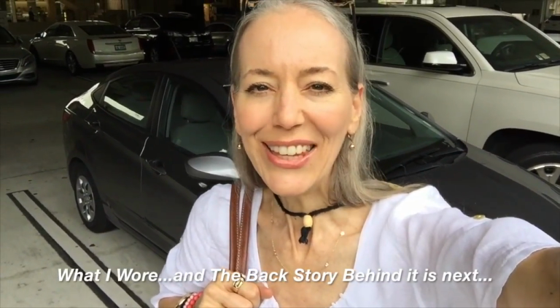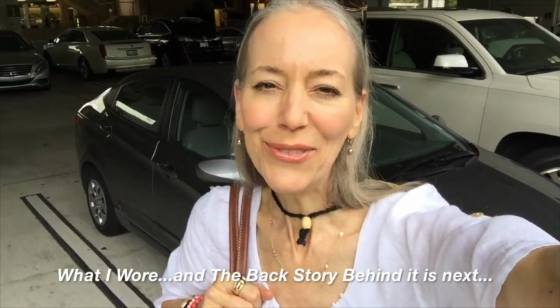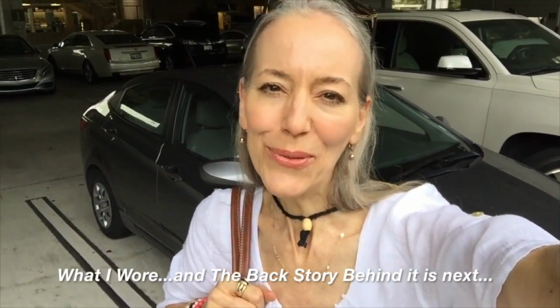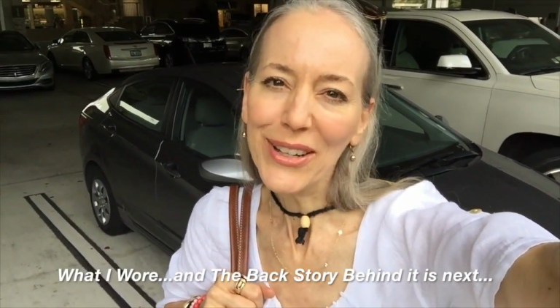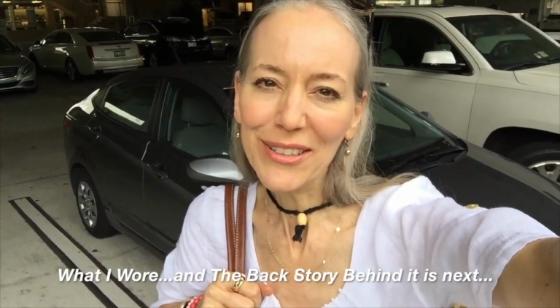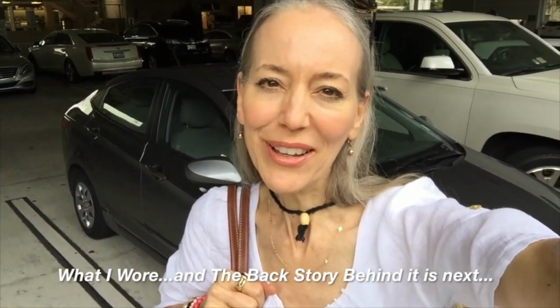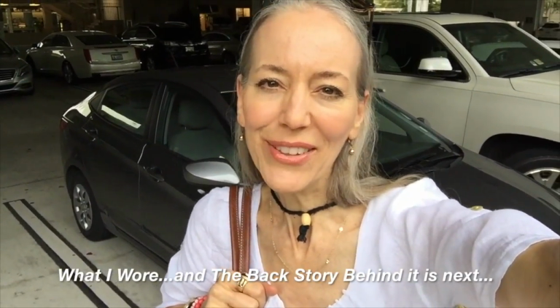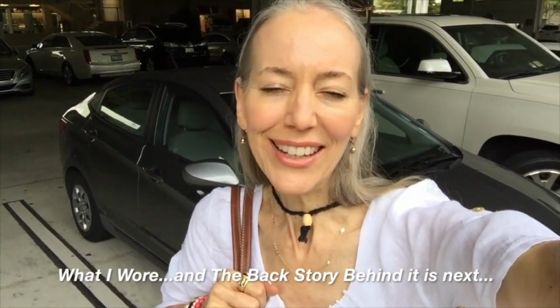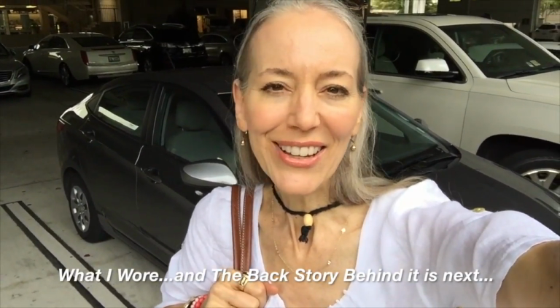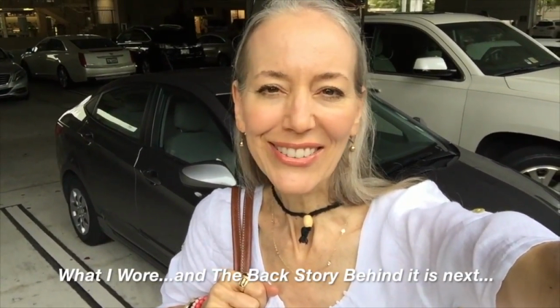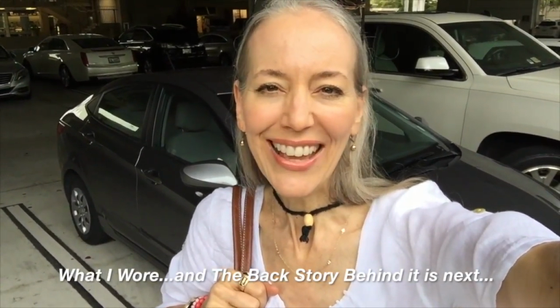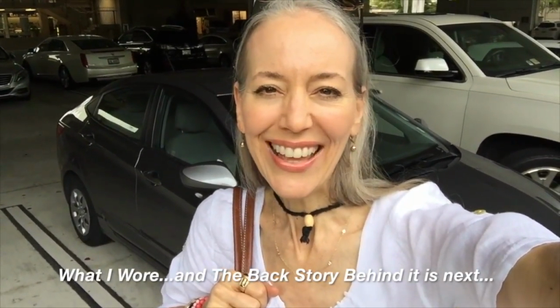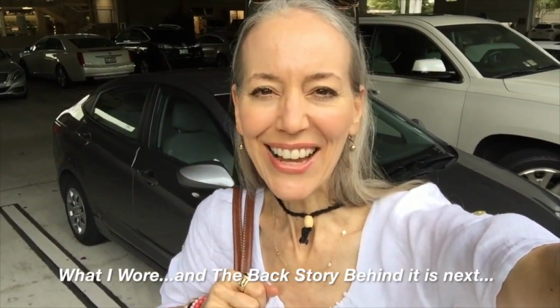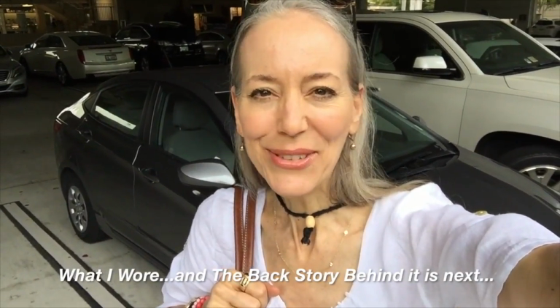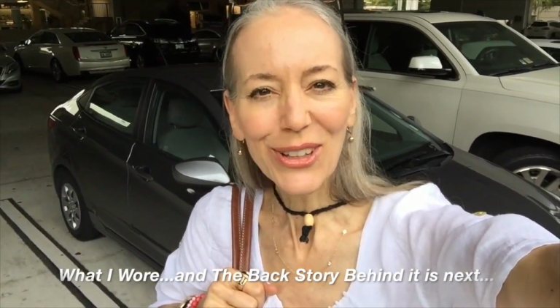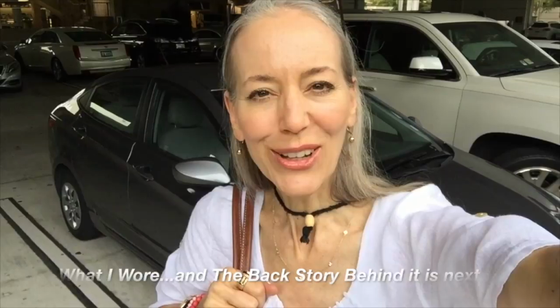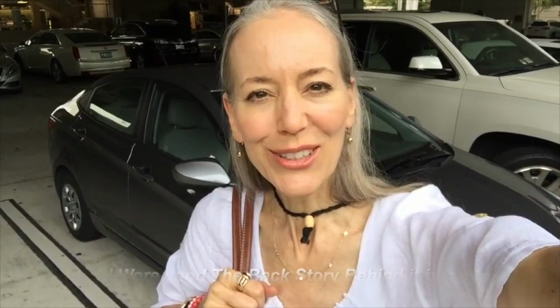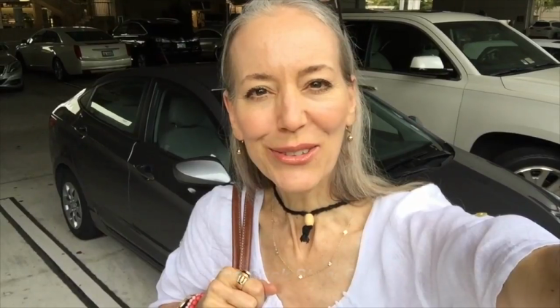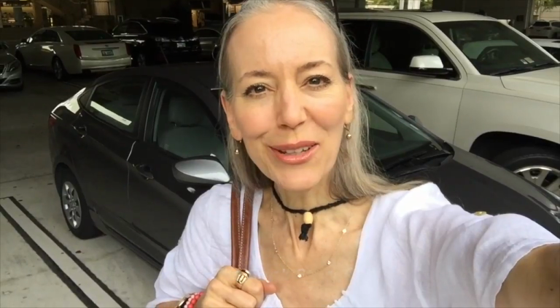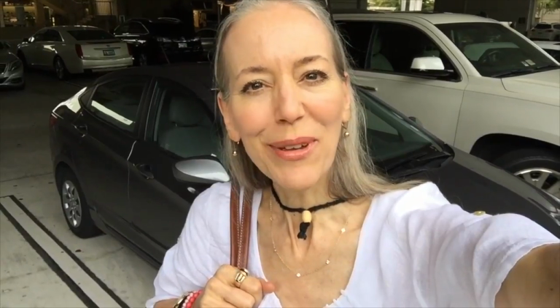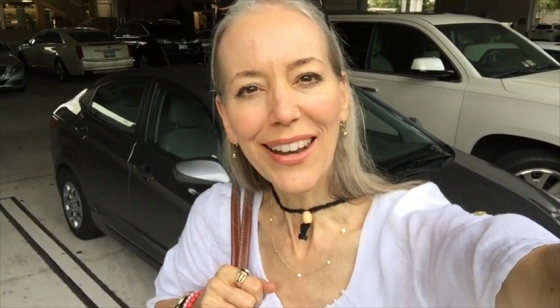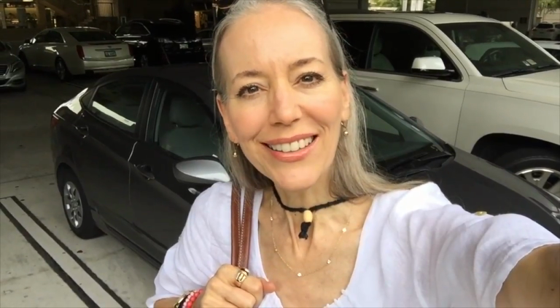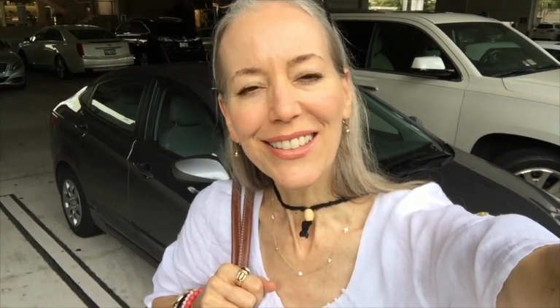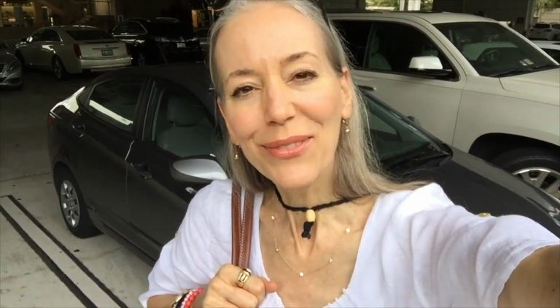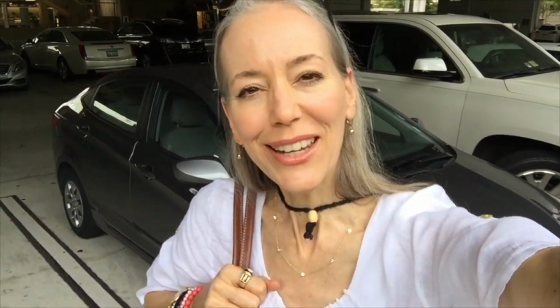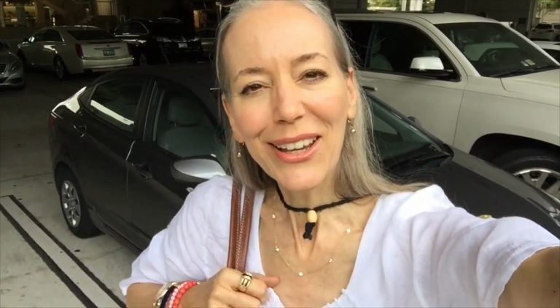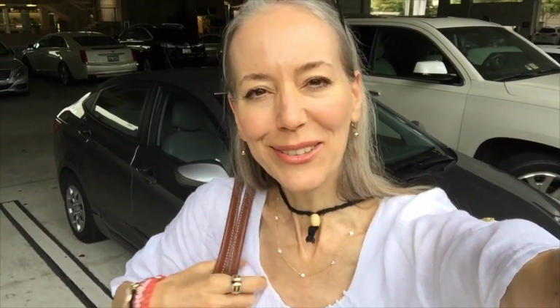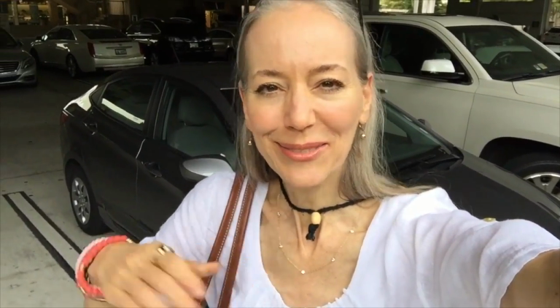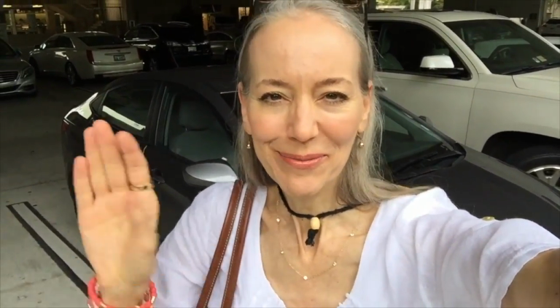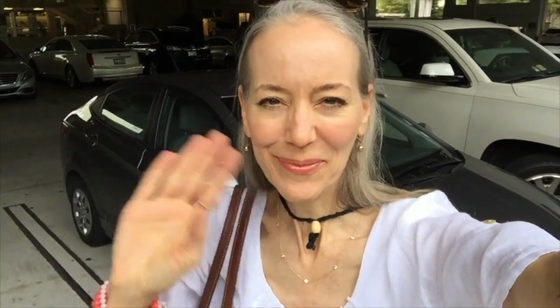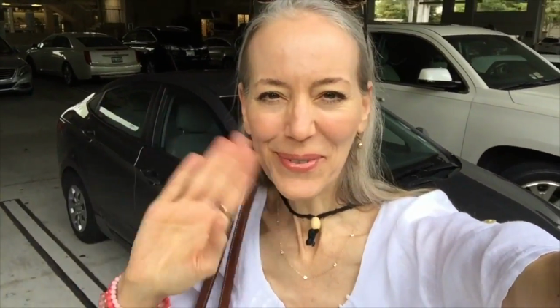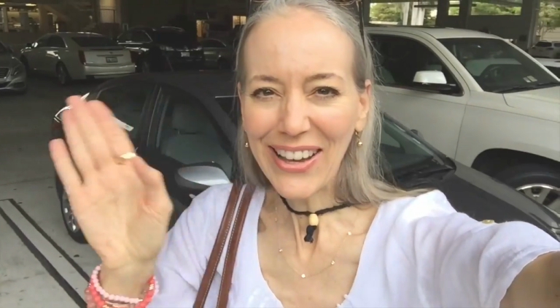Thank you for watching my video and I will talk to you in my next video. Bye!